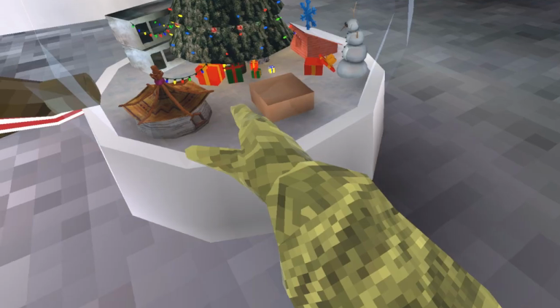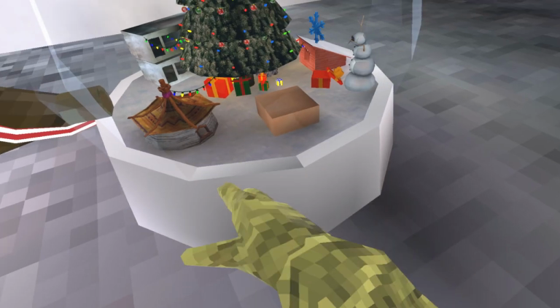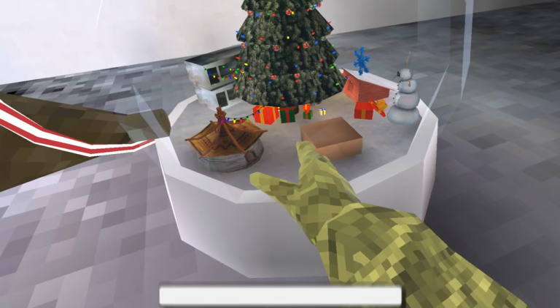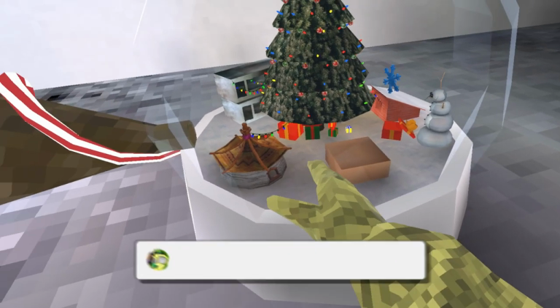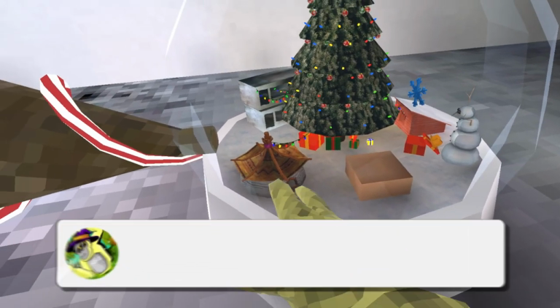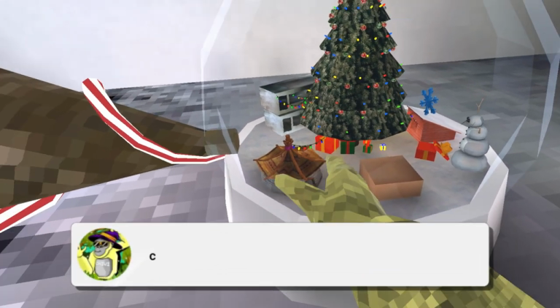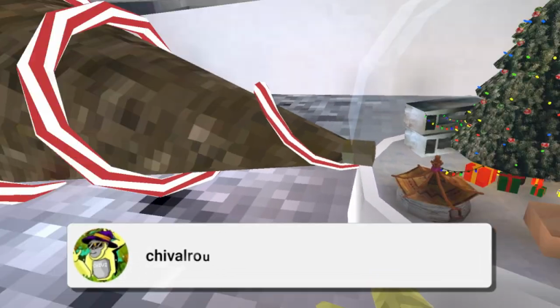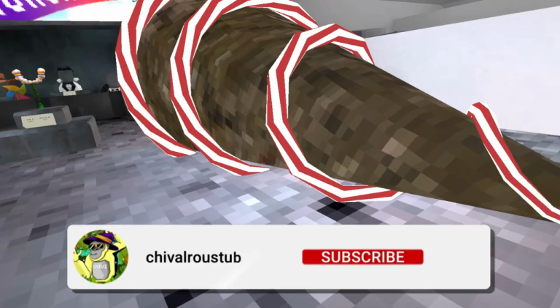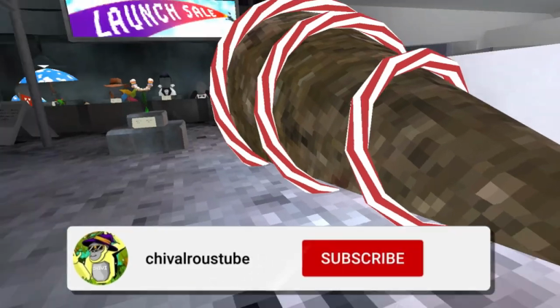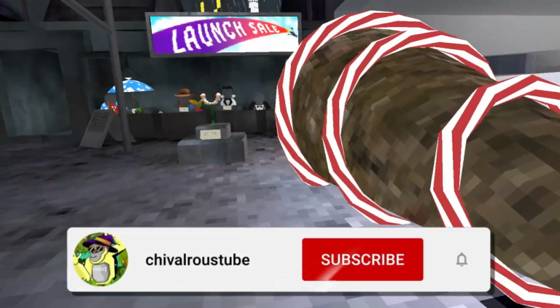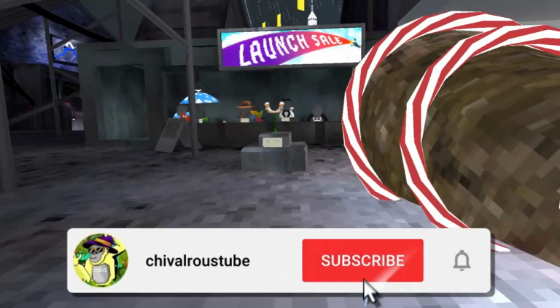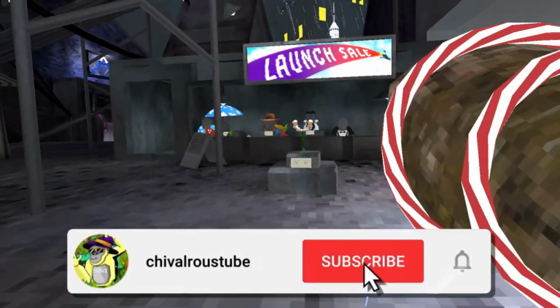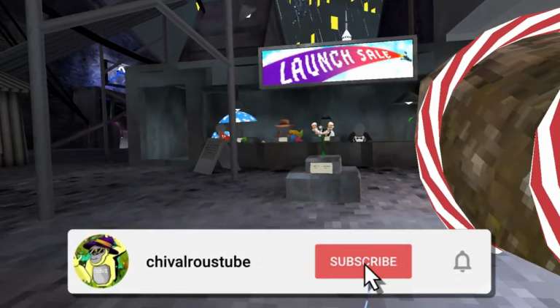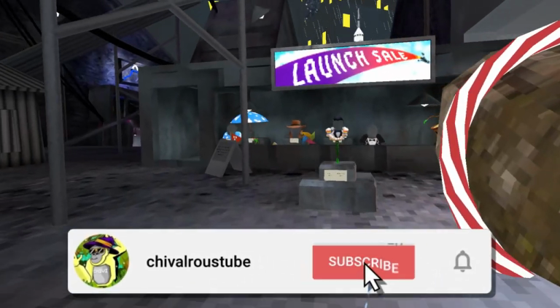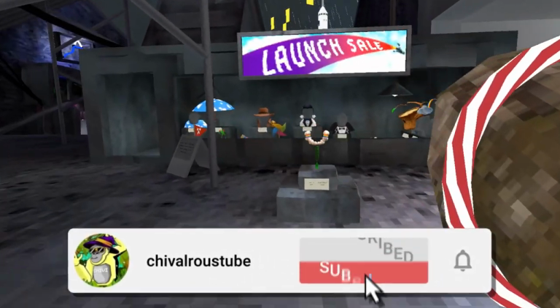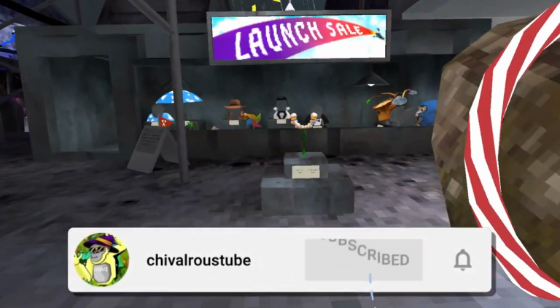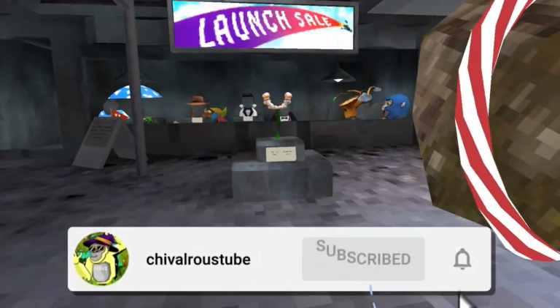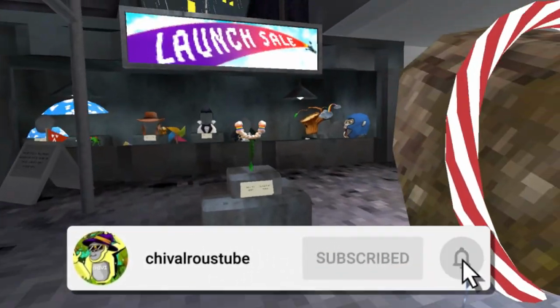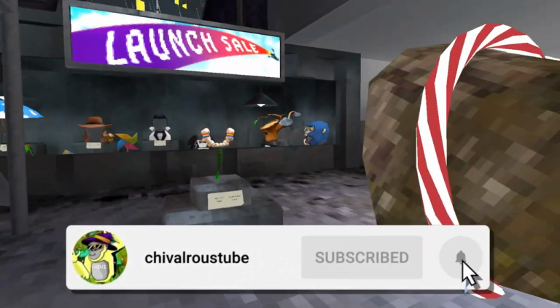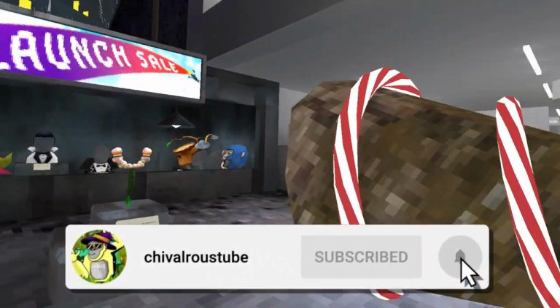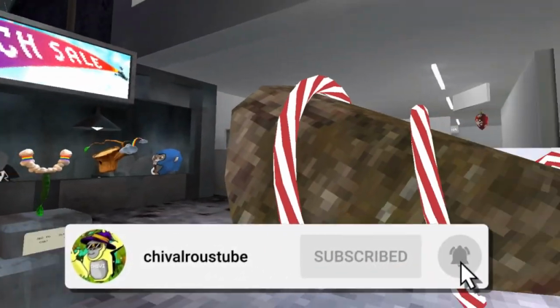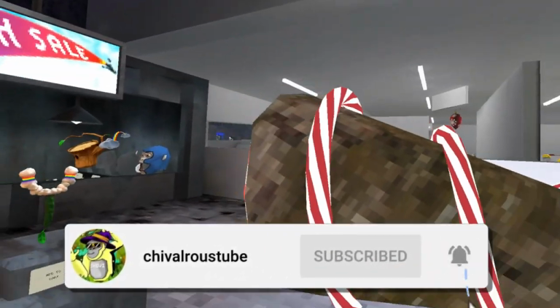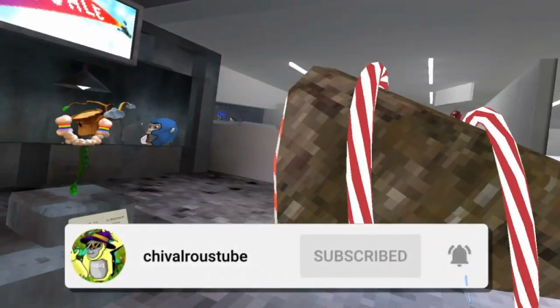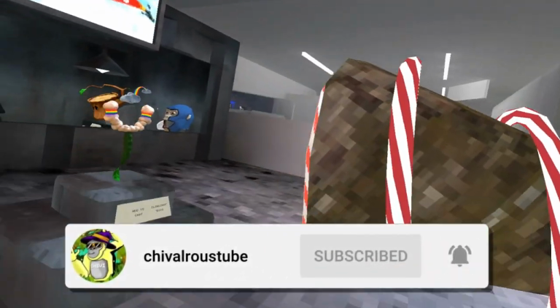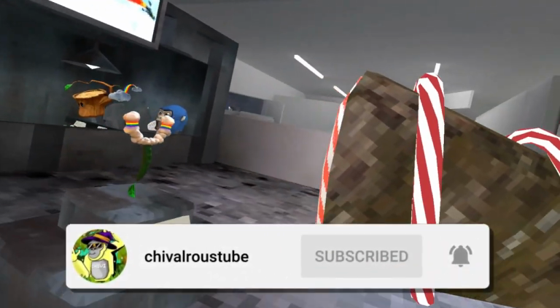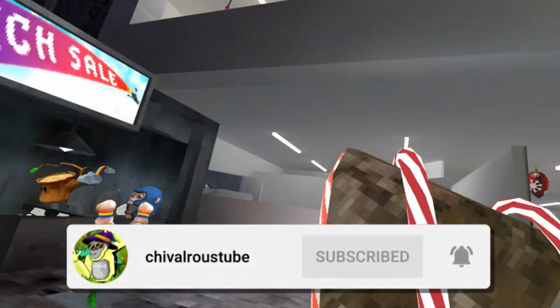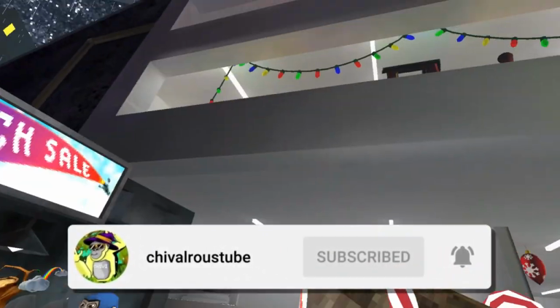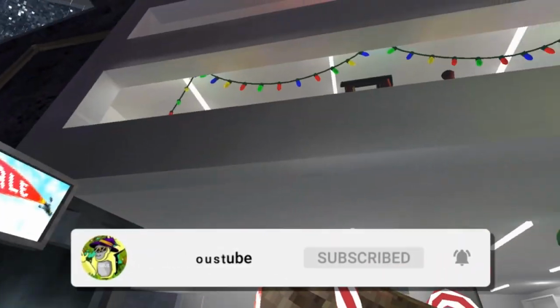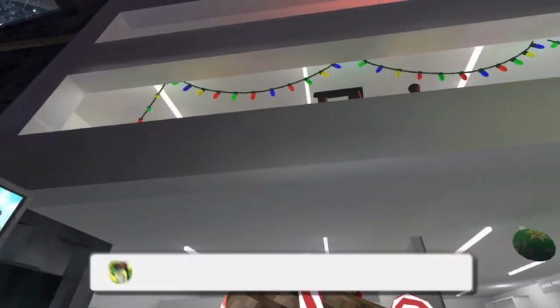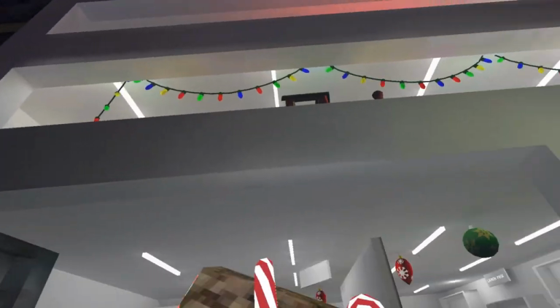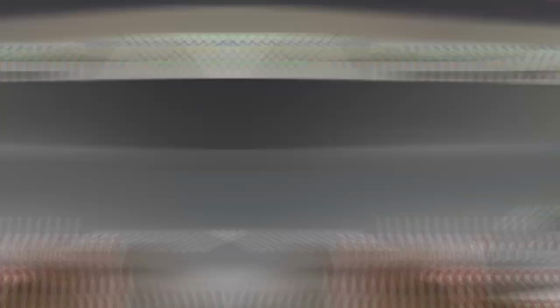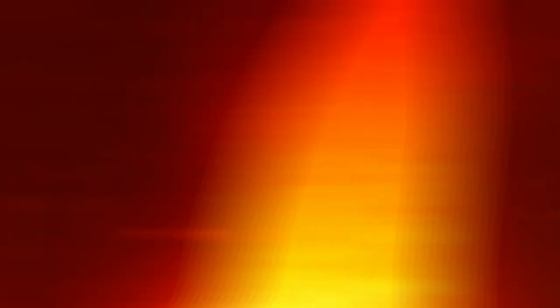This took a really long time so I'd appreciate it if you could subscribe and like the video. I'll make an updated version next year.